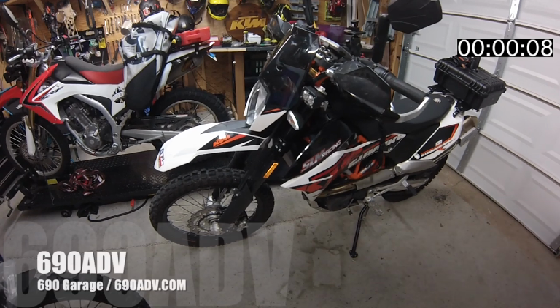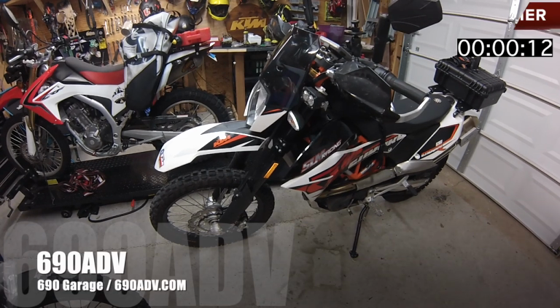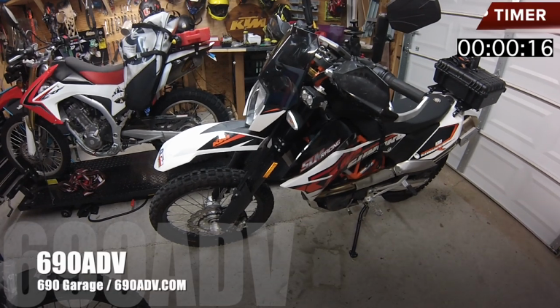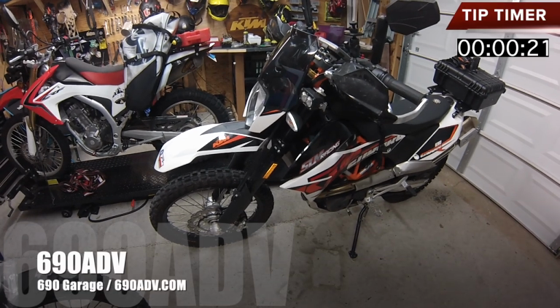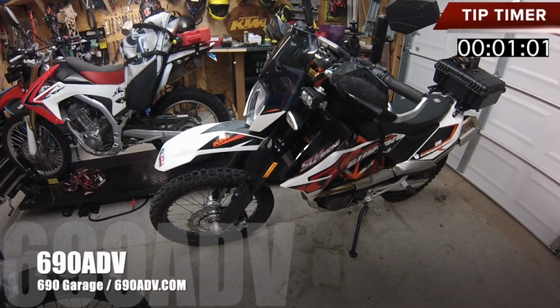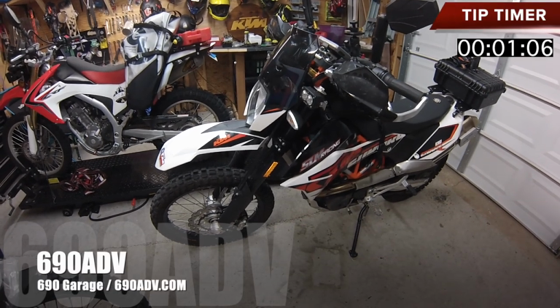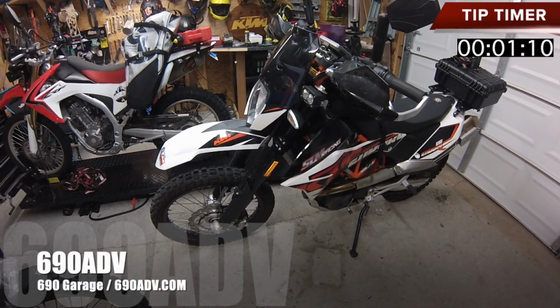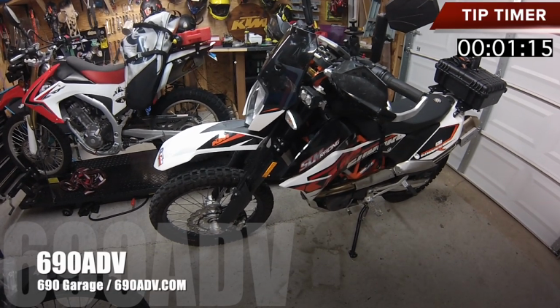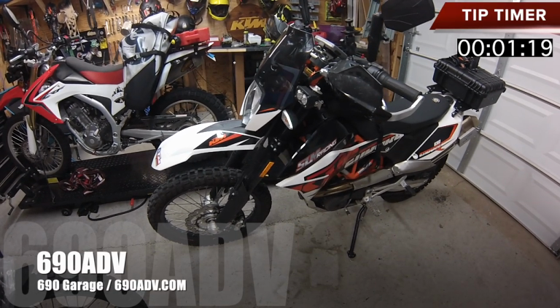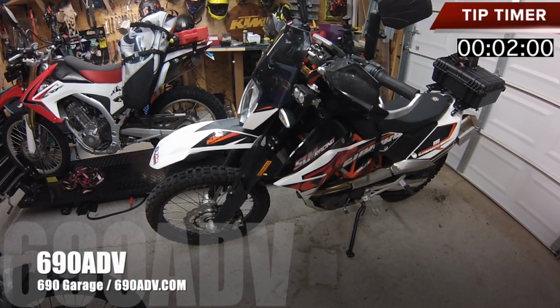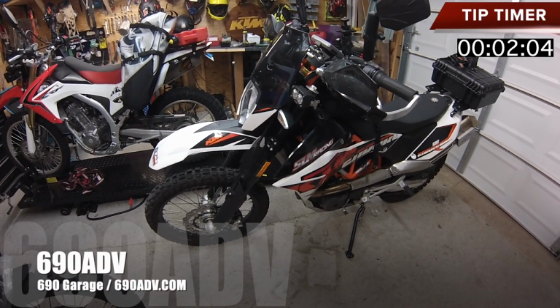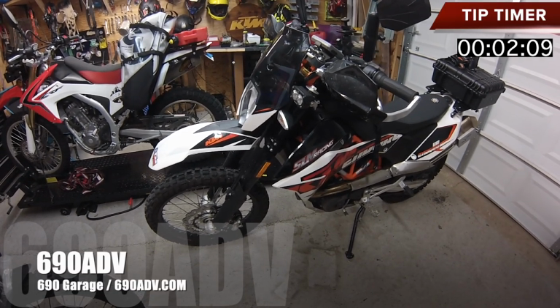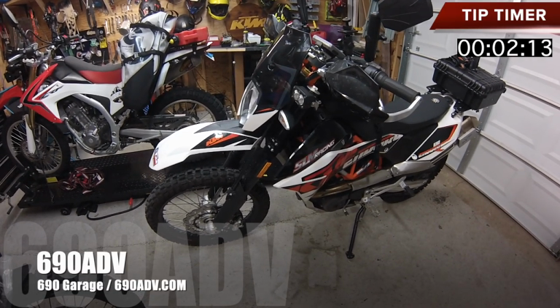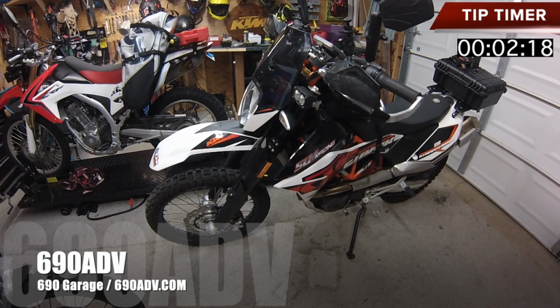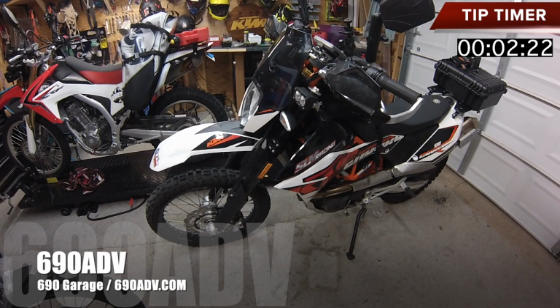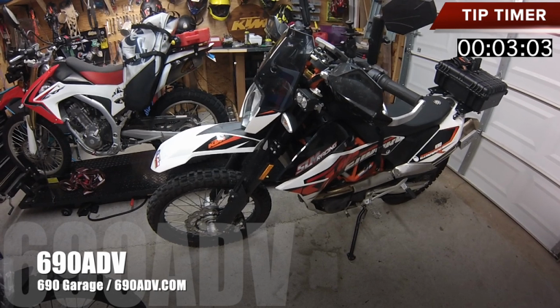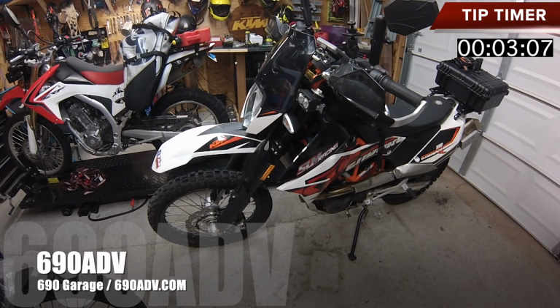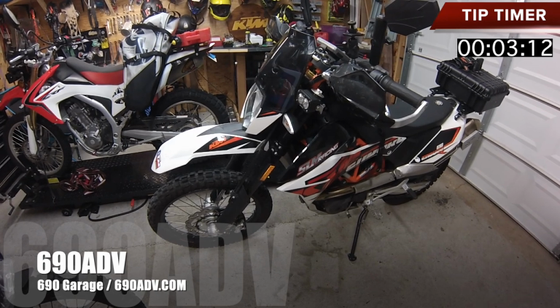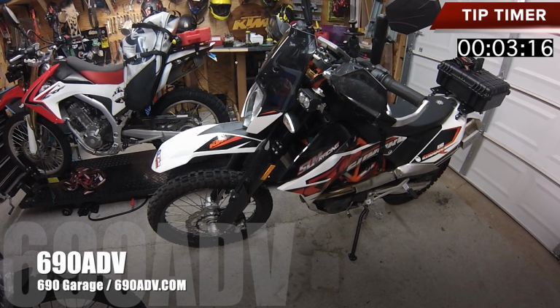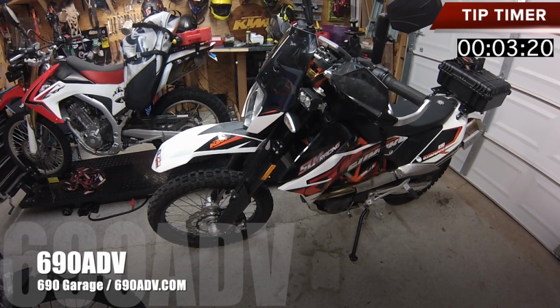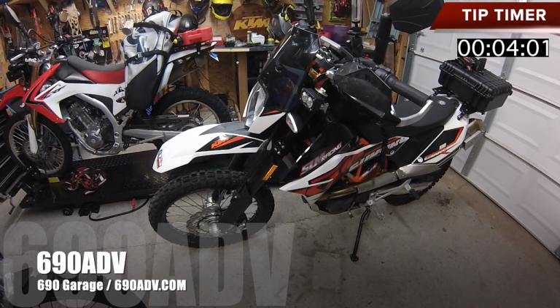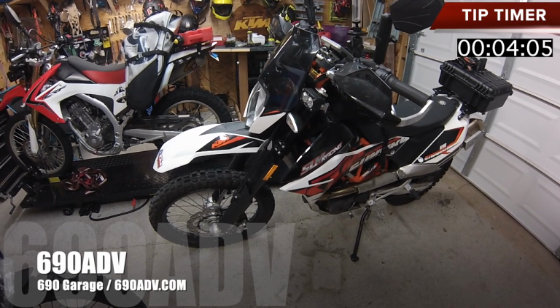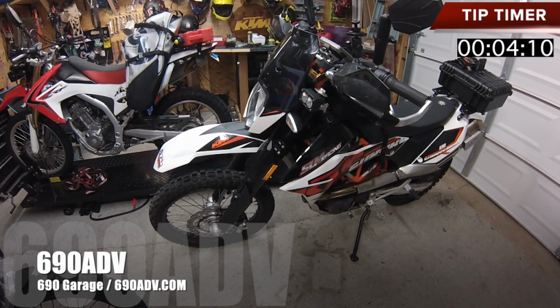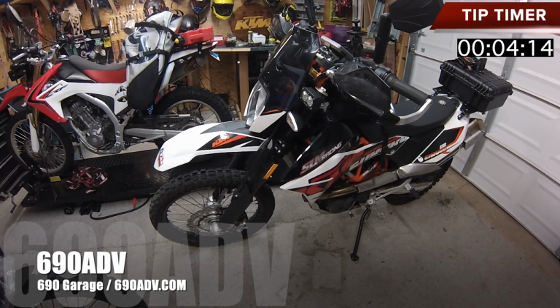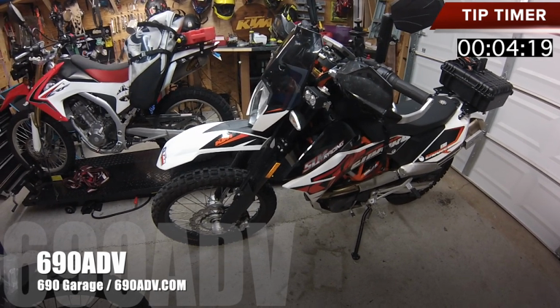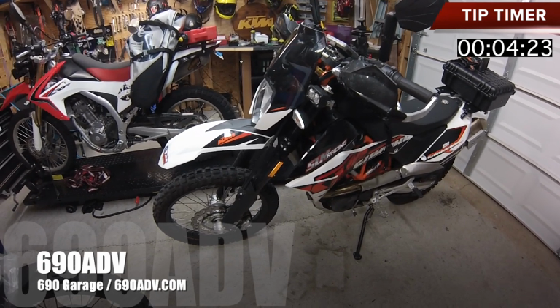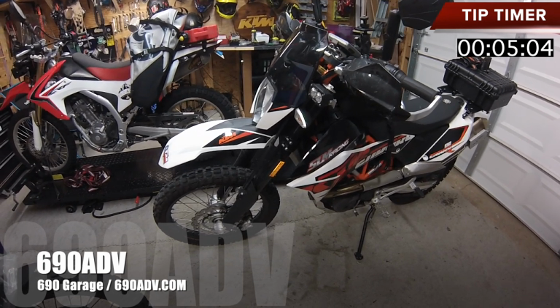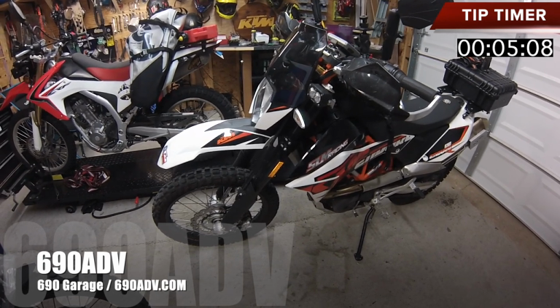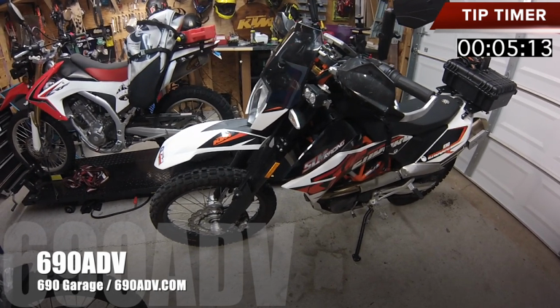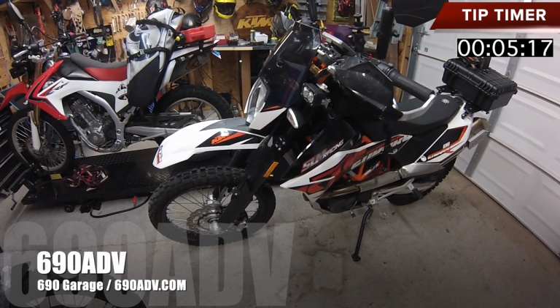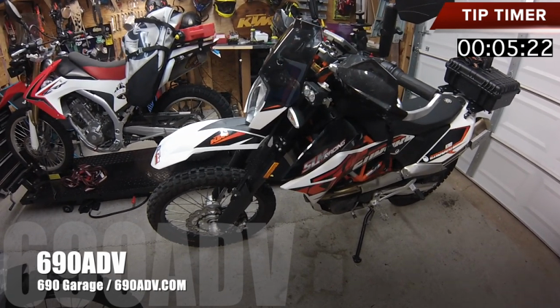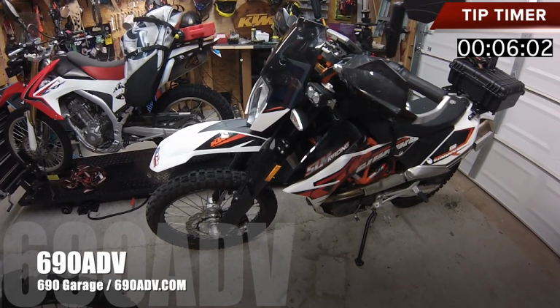Hey guys, Joe here, 69080V, 690Garage, 69080V.com. Here's your tip in two minutes or less of the day.